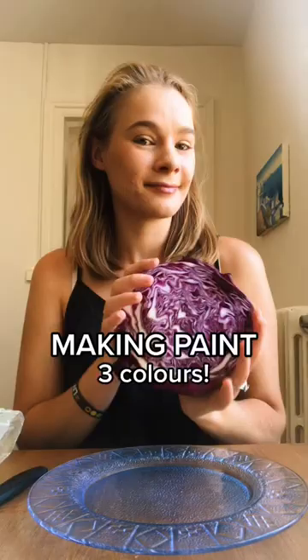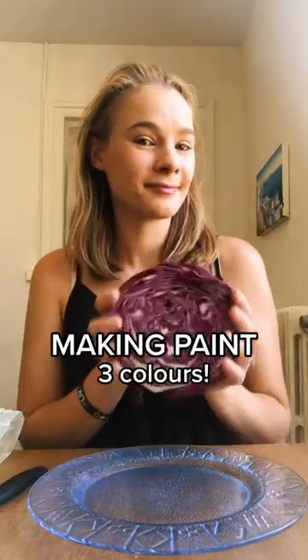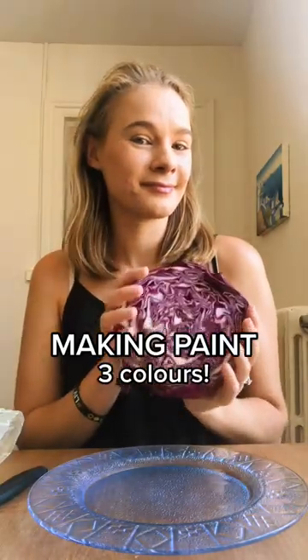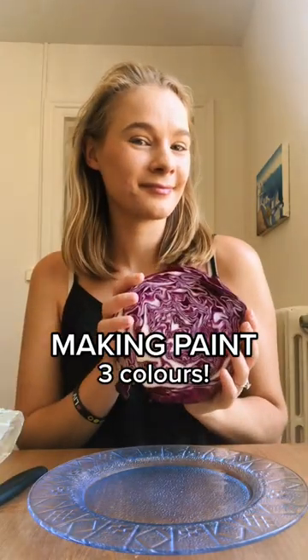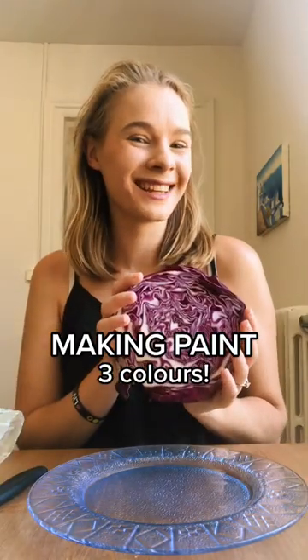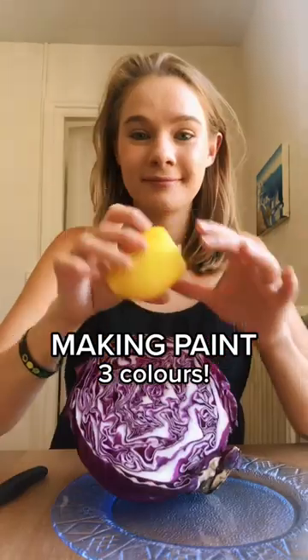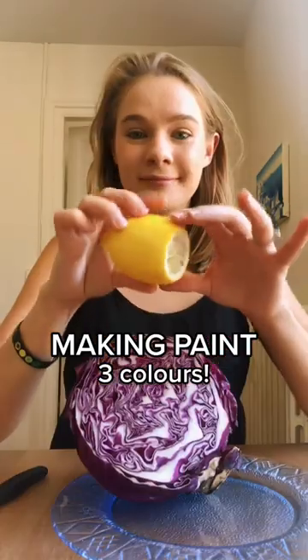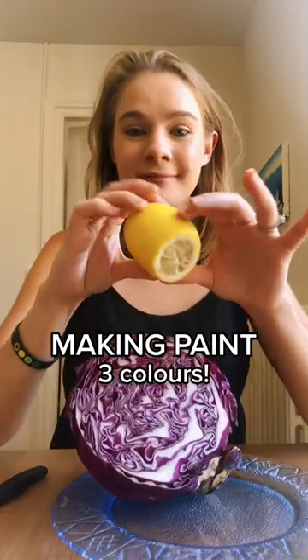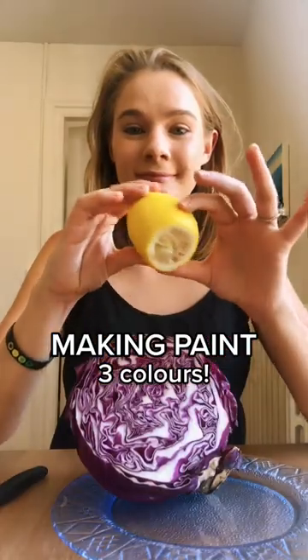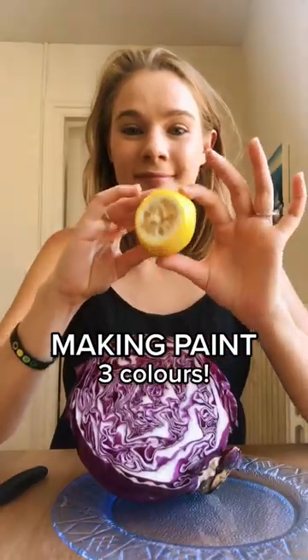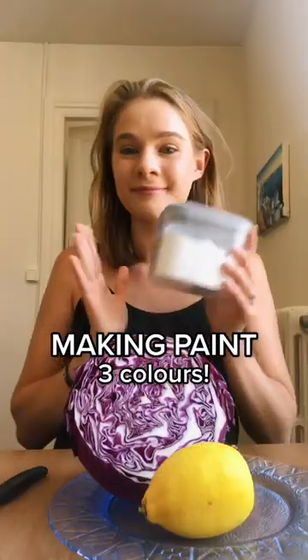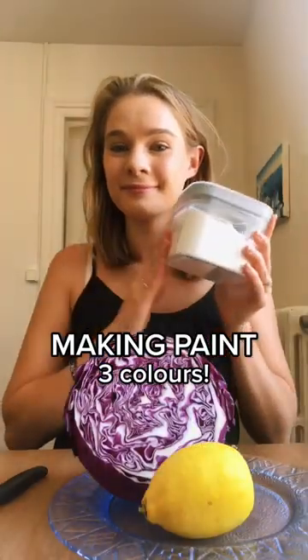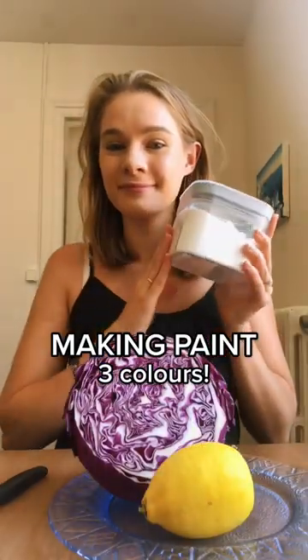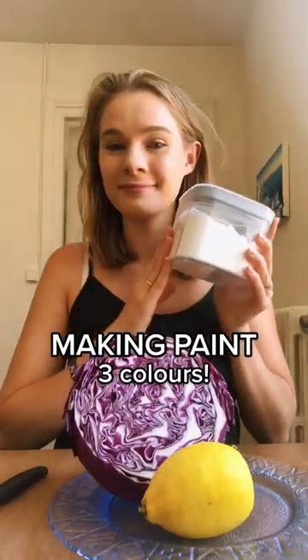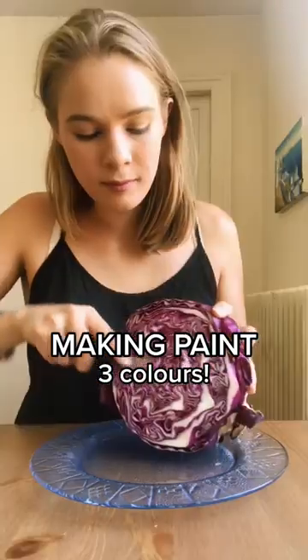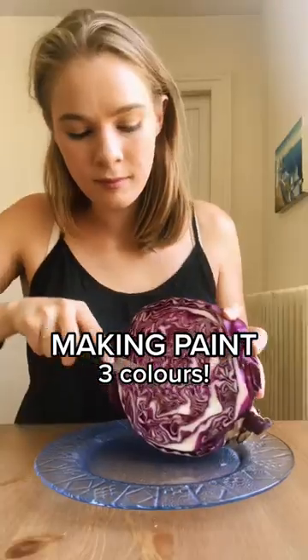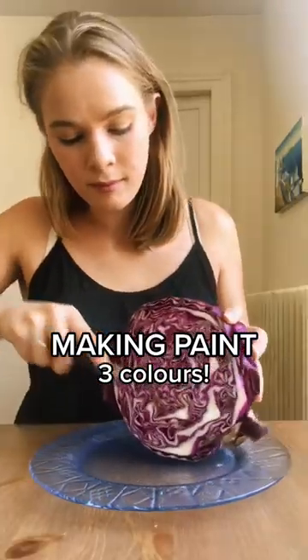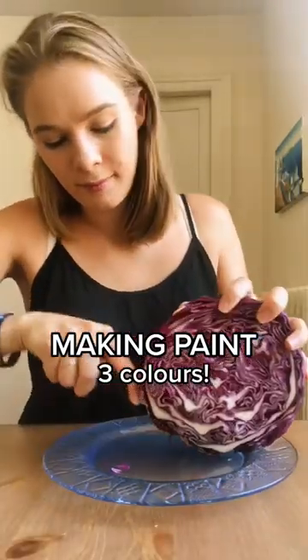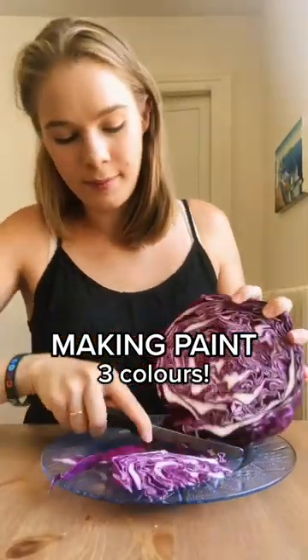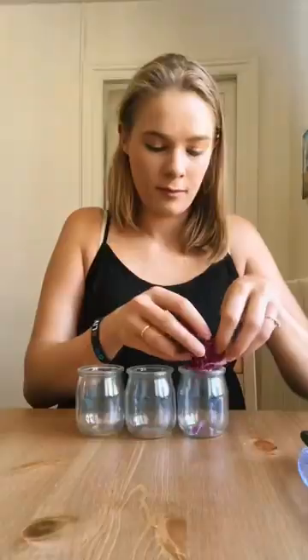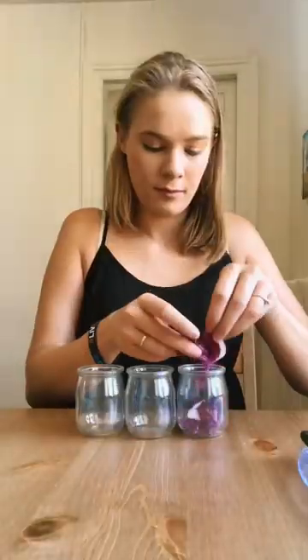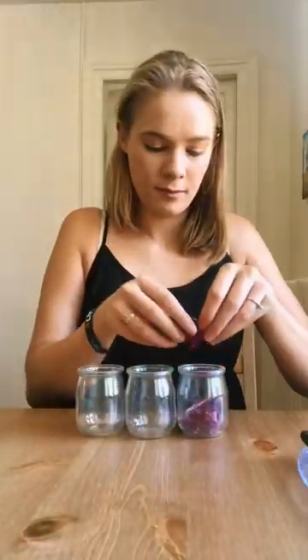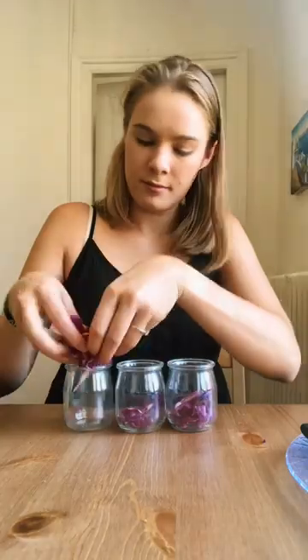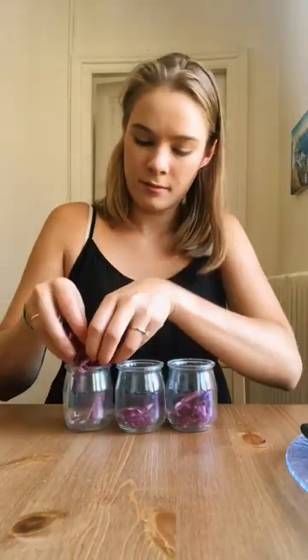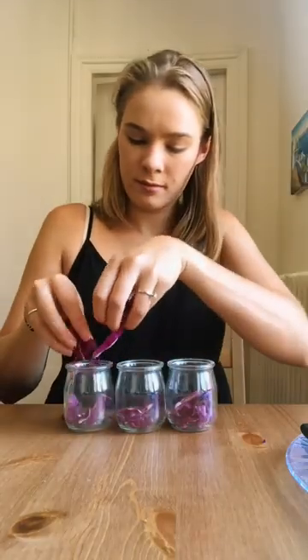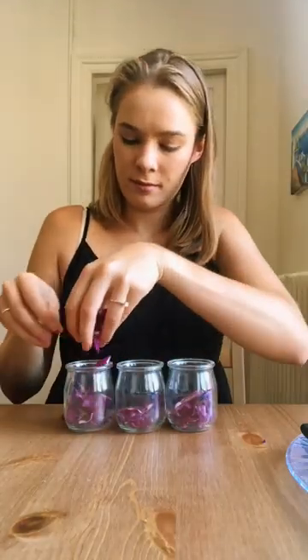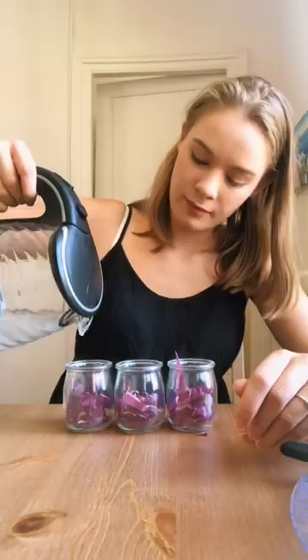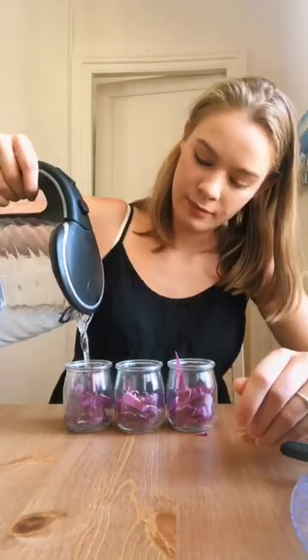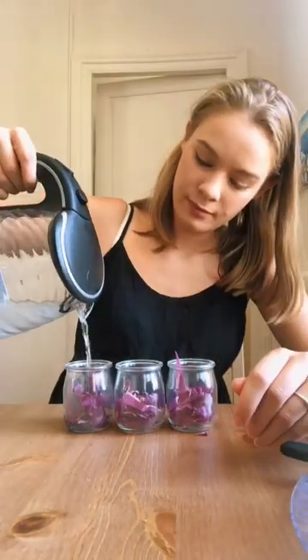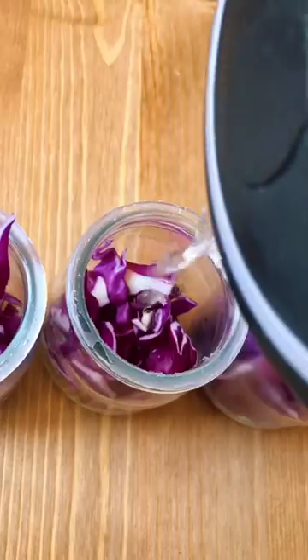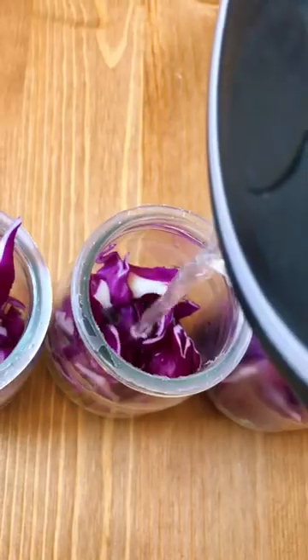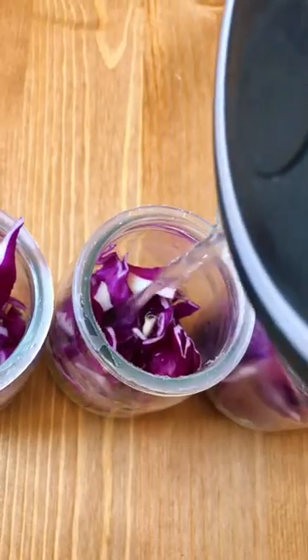Hey friends, today we are making purple cabbage paint. You're gonna need three ingredients: purple cabbage, lemon, and bicarb.